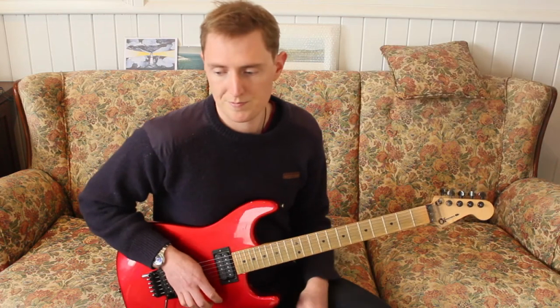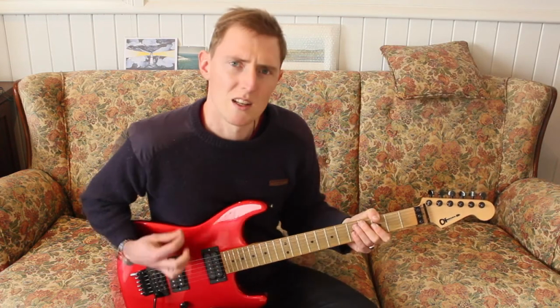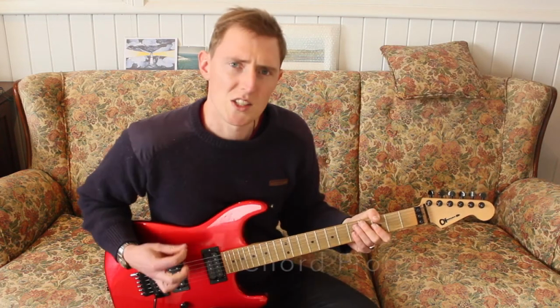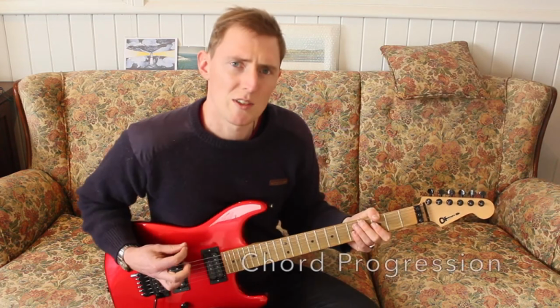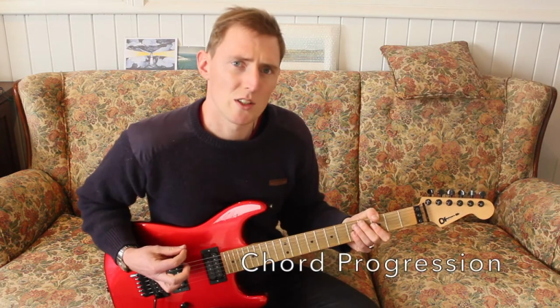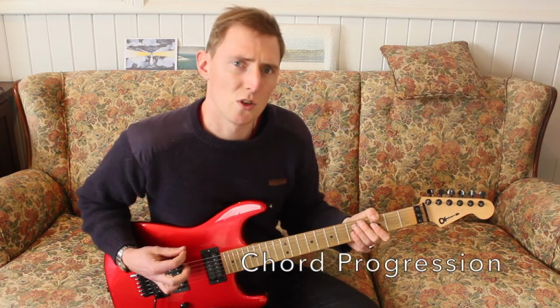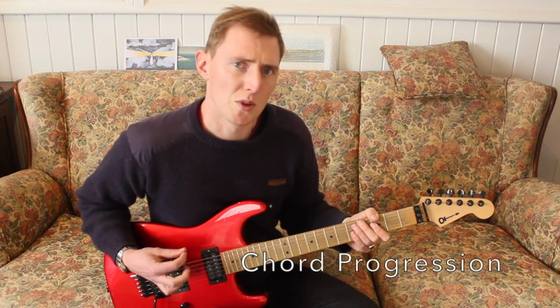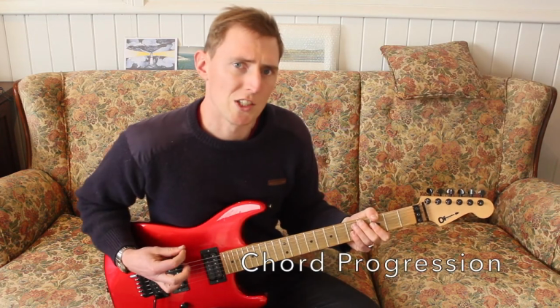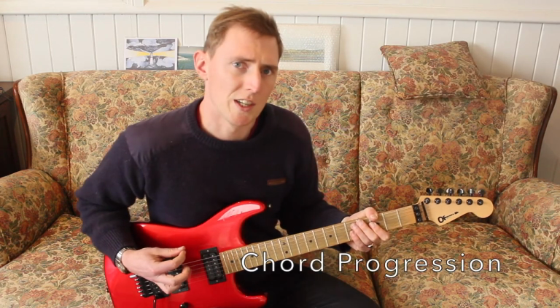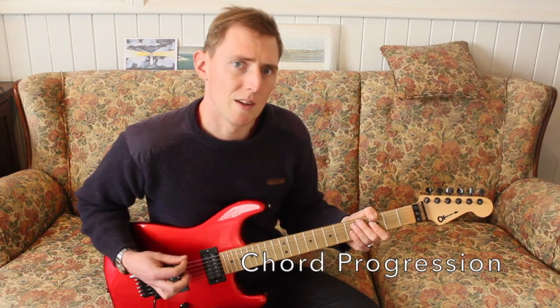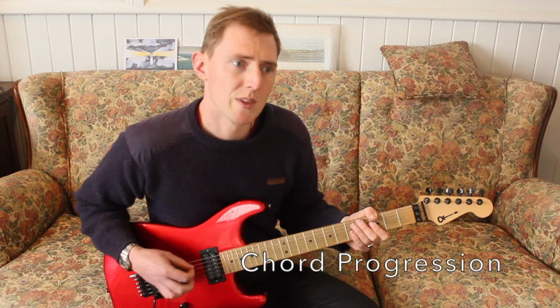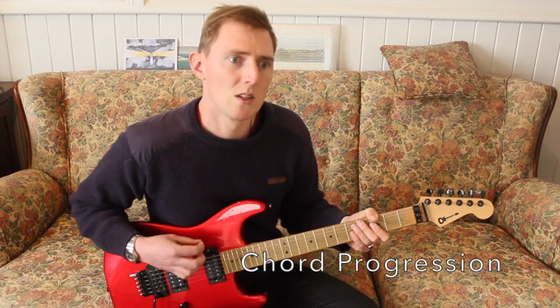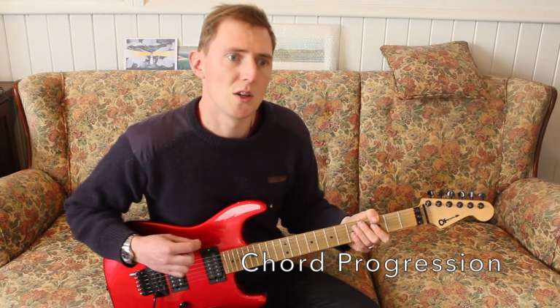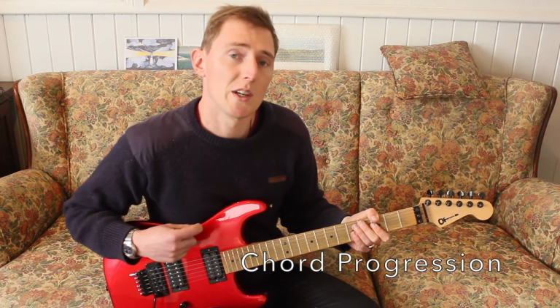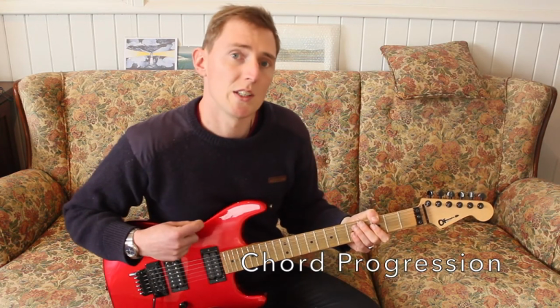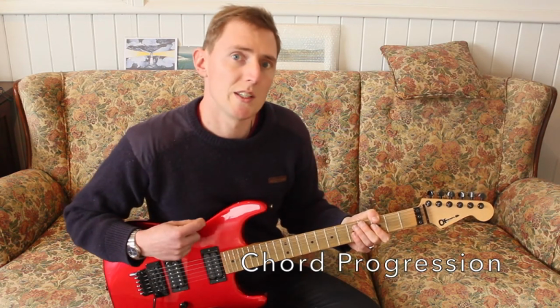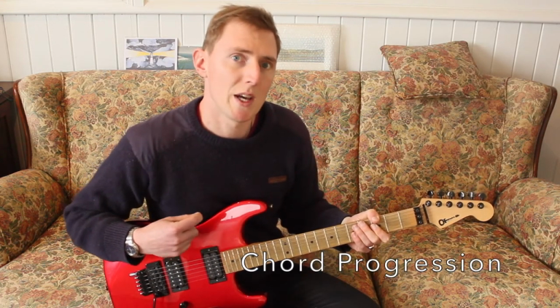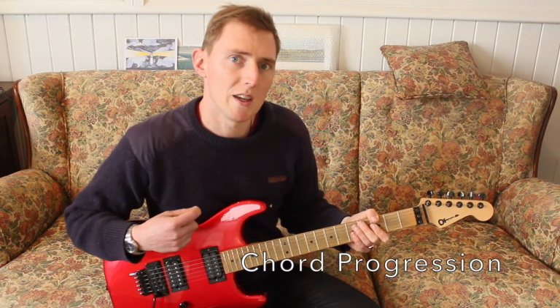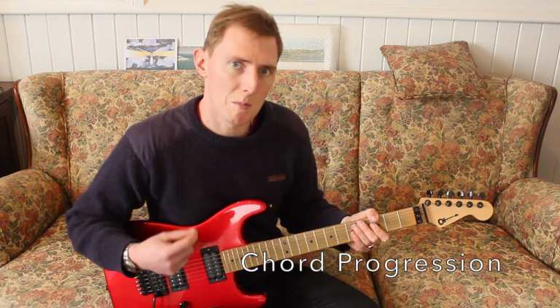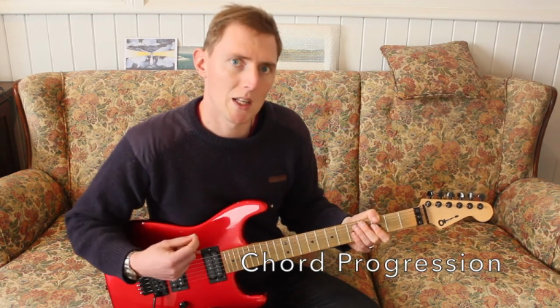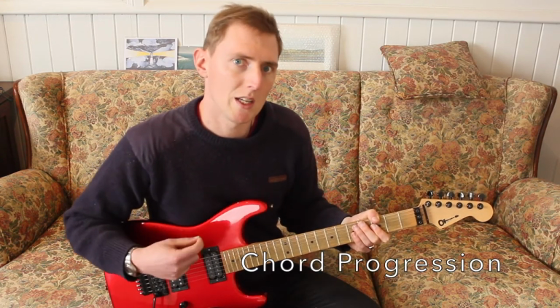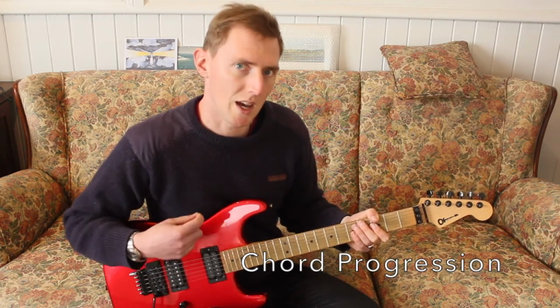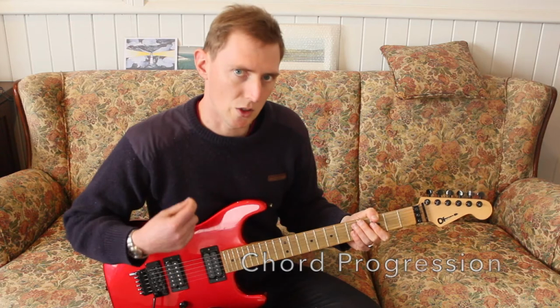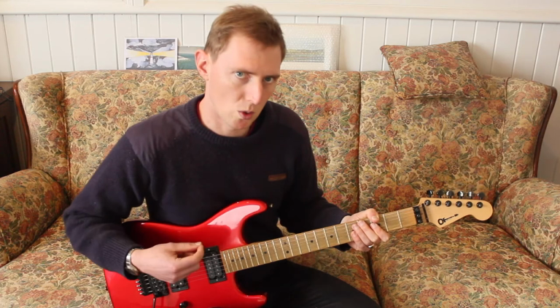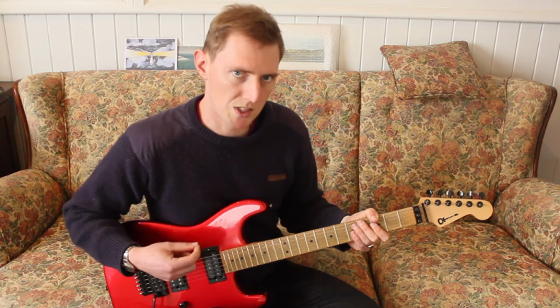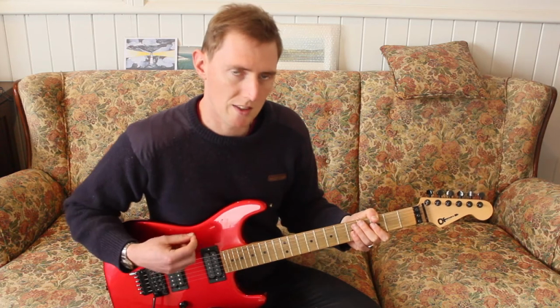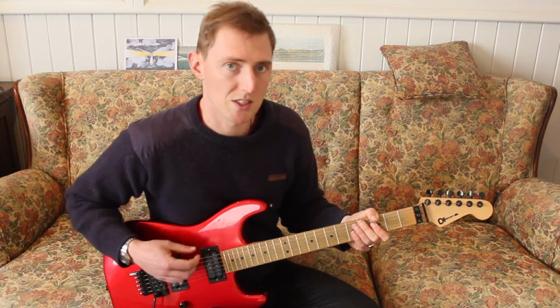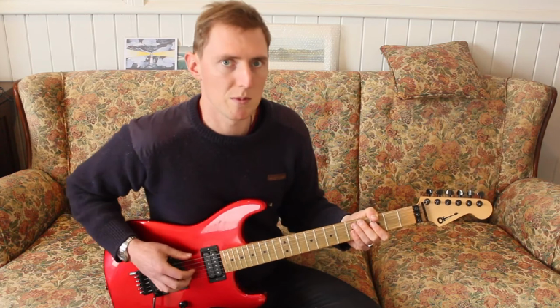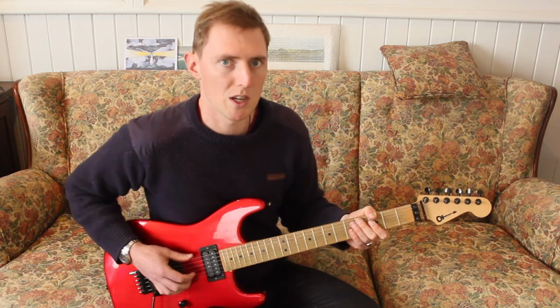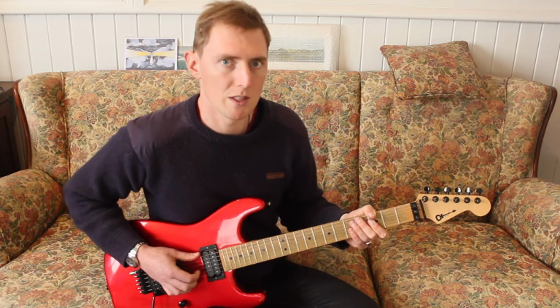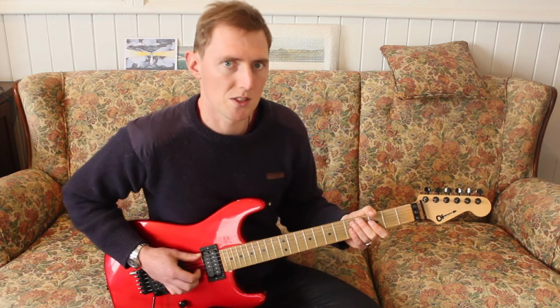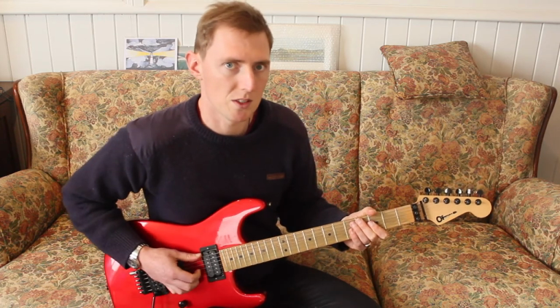Let's have a look at the chord progression now. We're going to need to play the melody and the chords at the same time in this song.